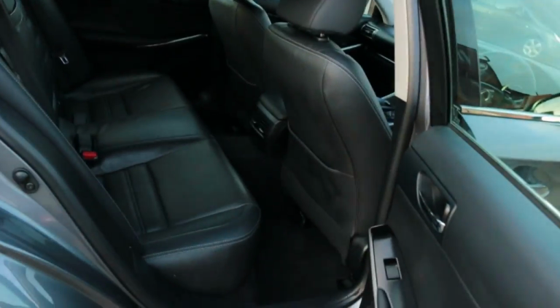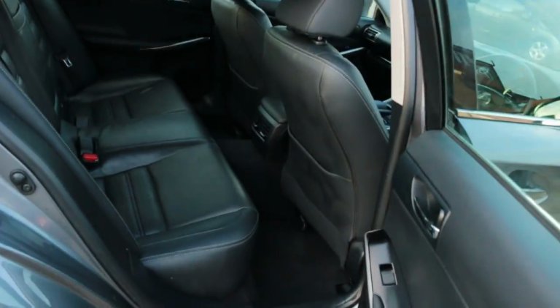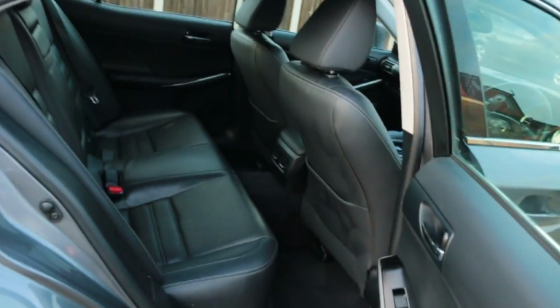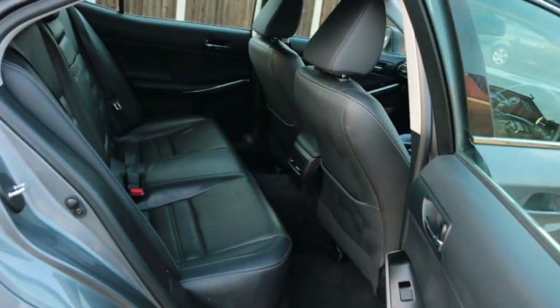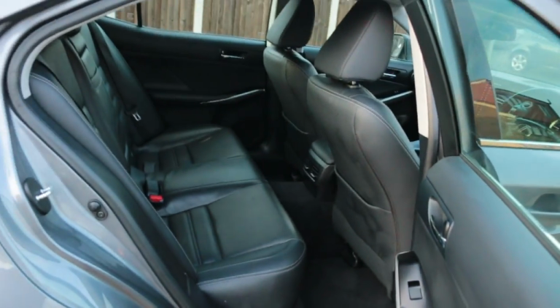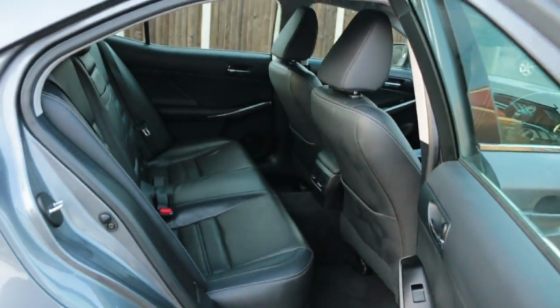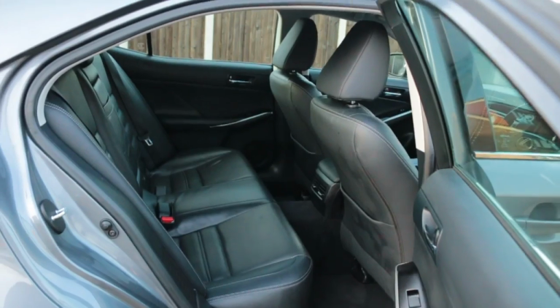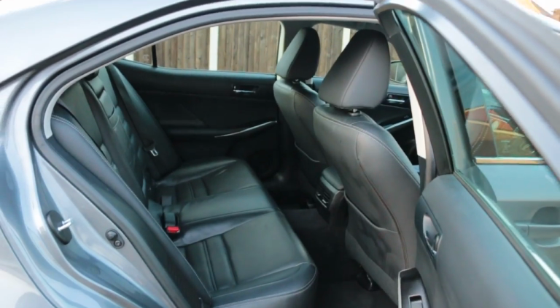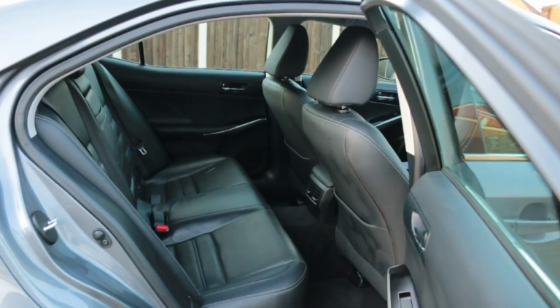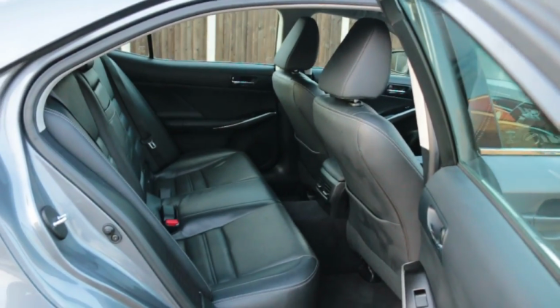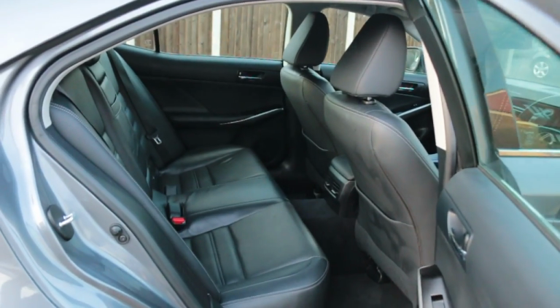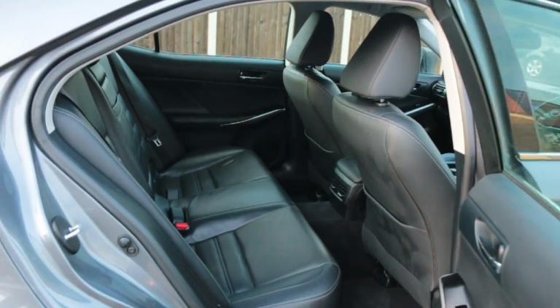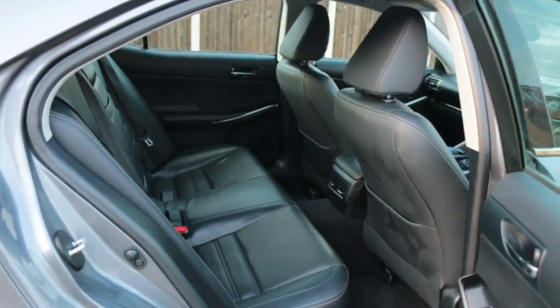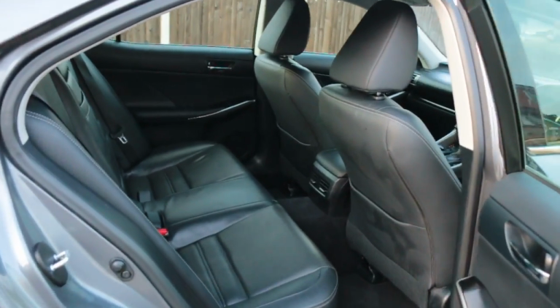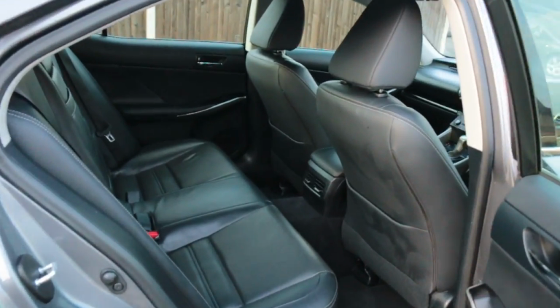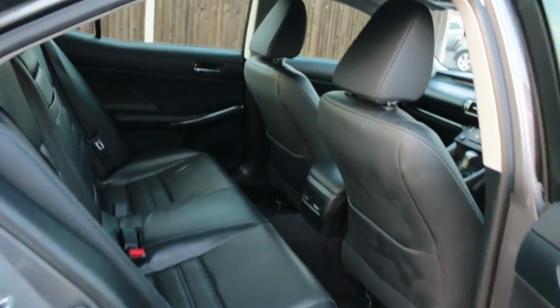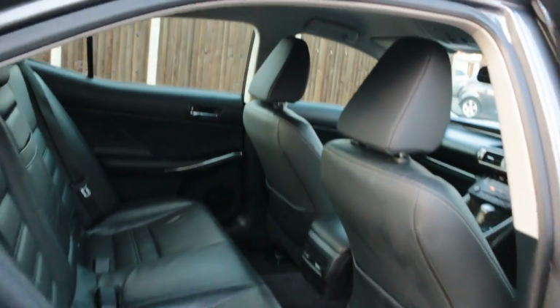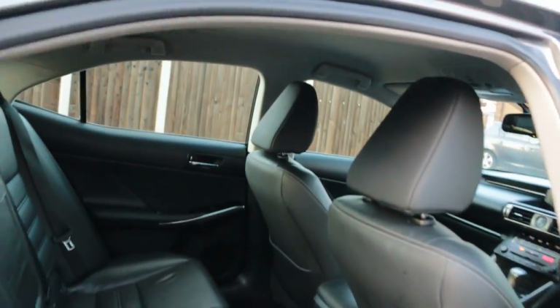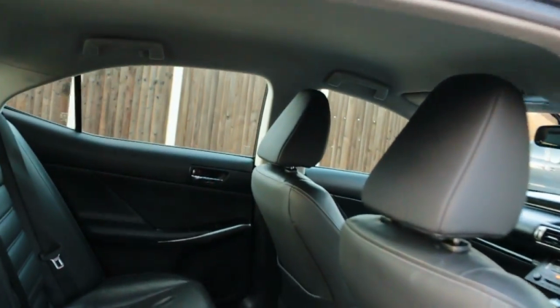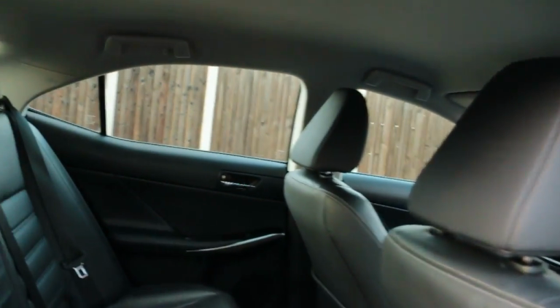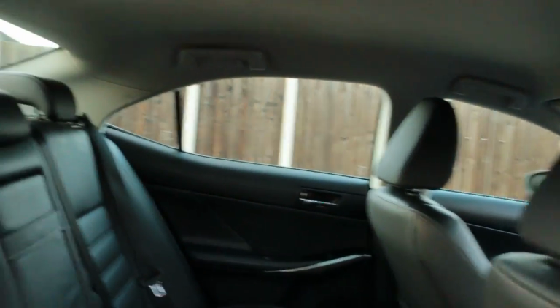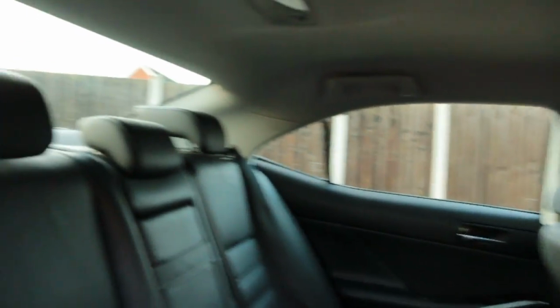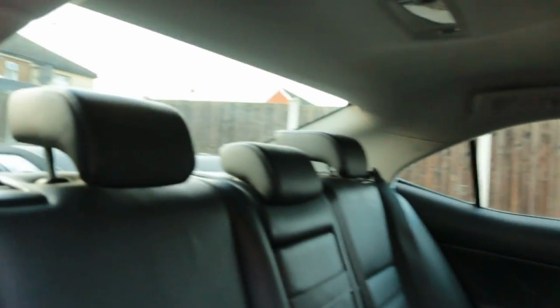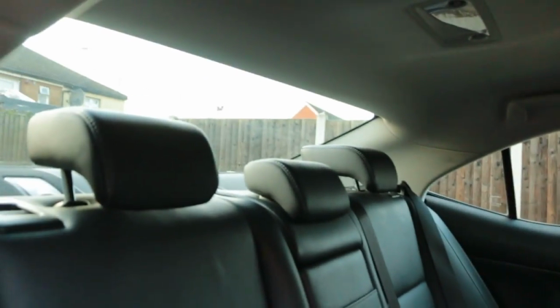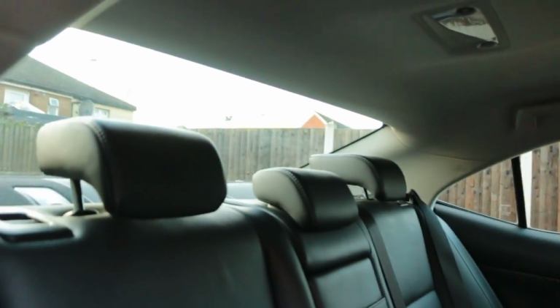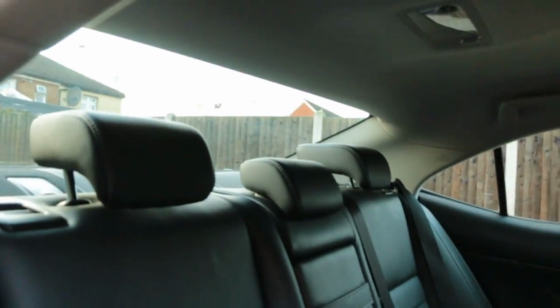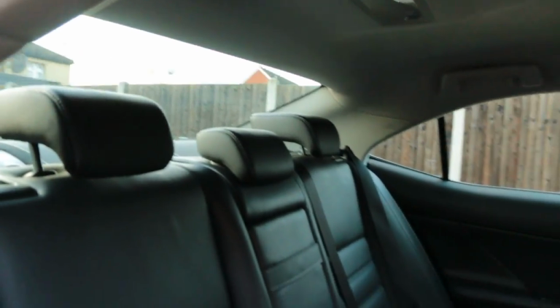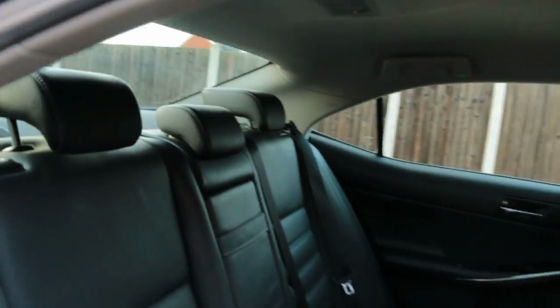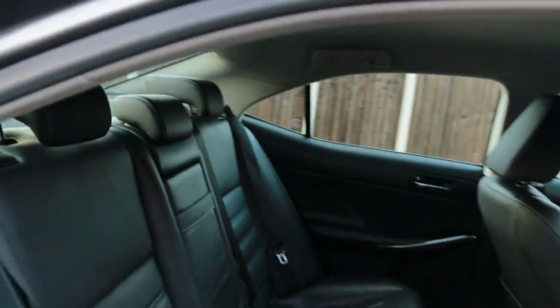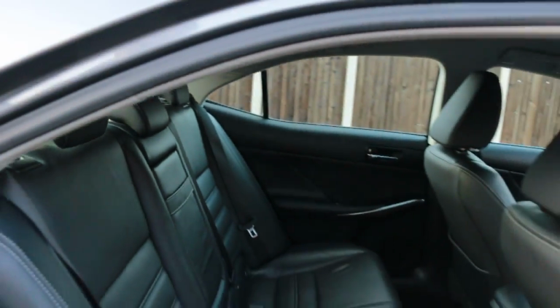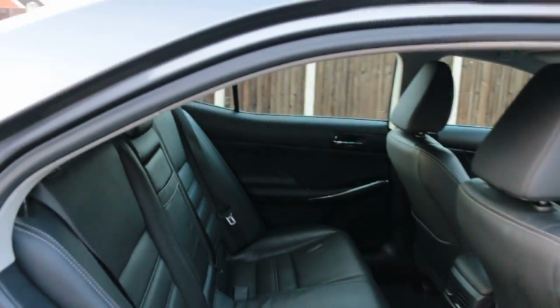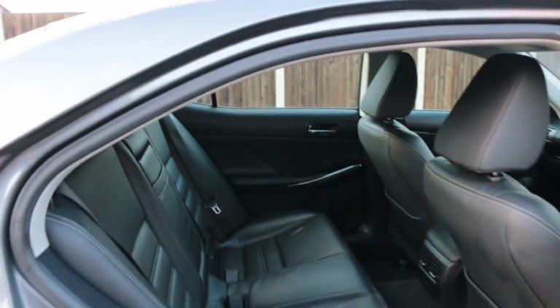Full black leather interior, side and front airbags, 5 headrests, ISOFIX.